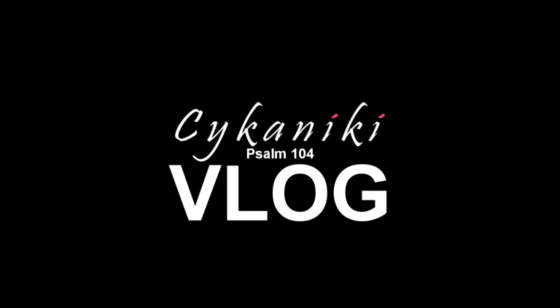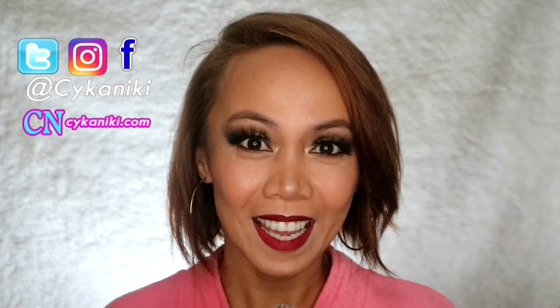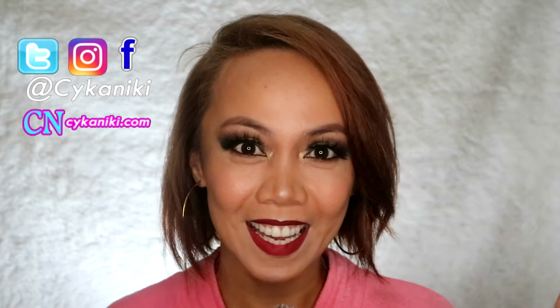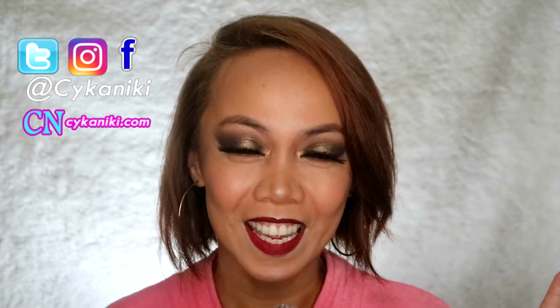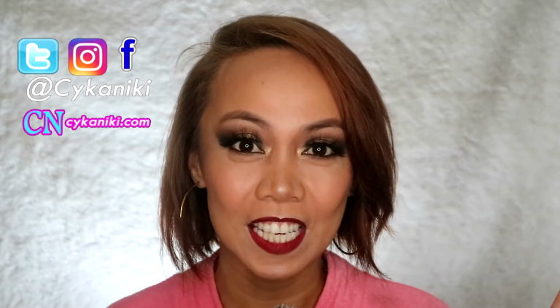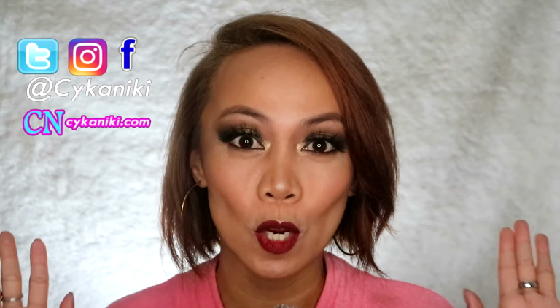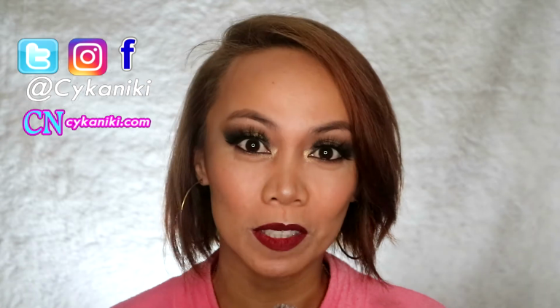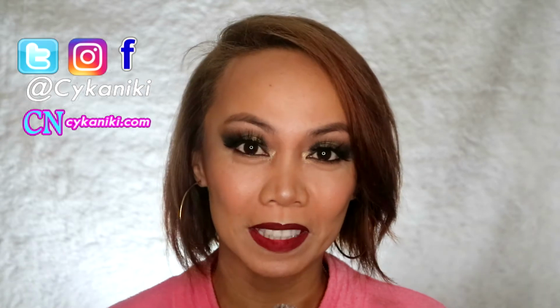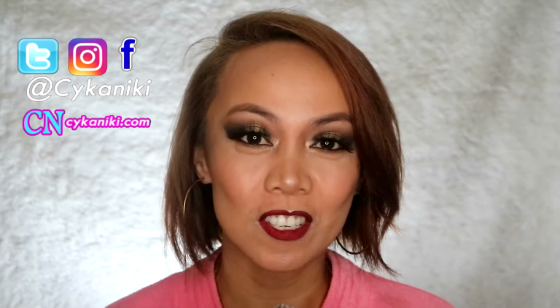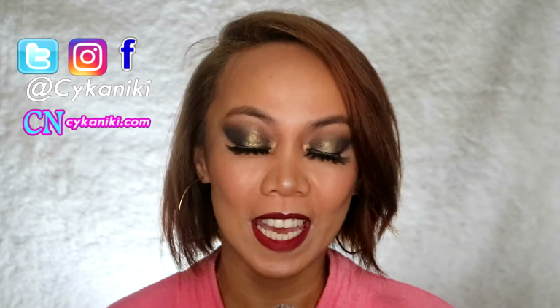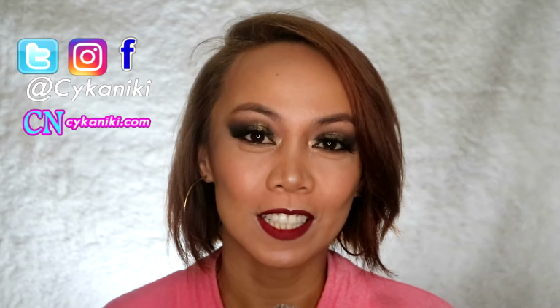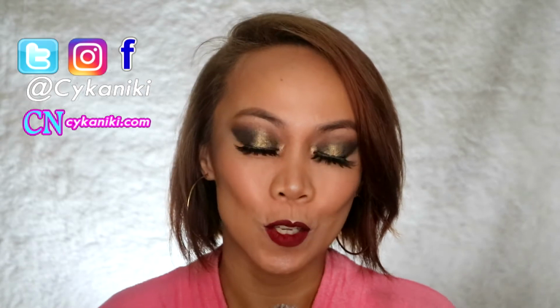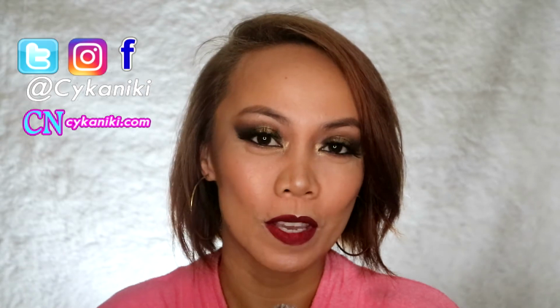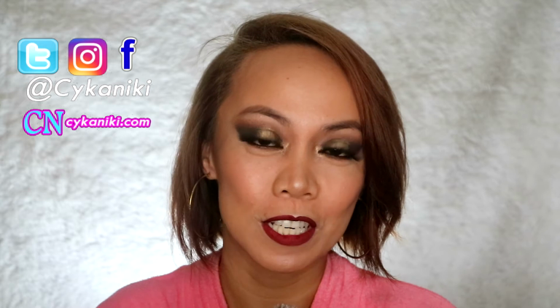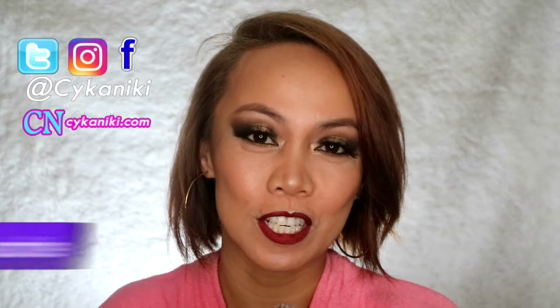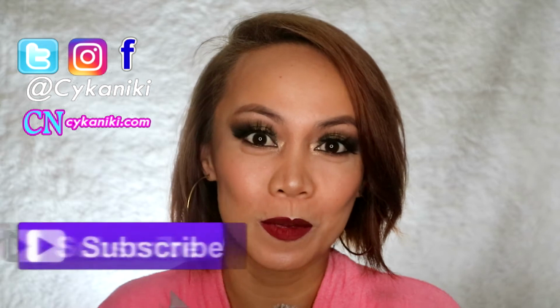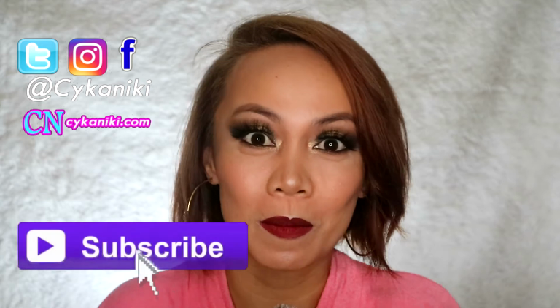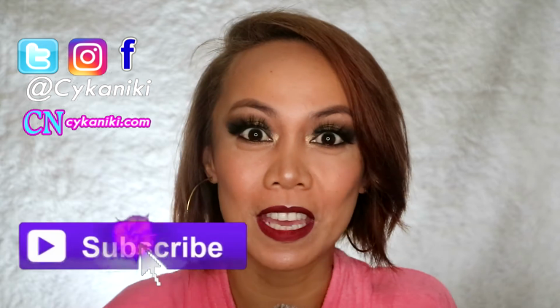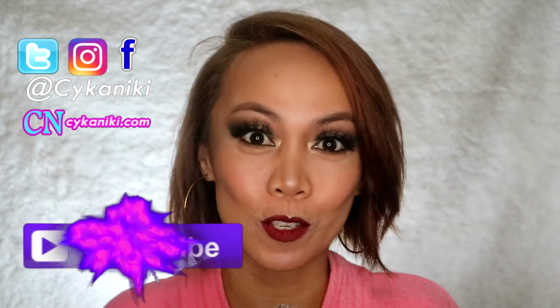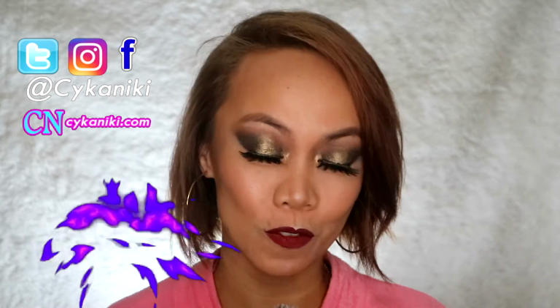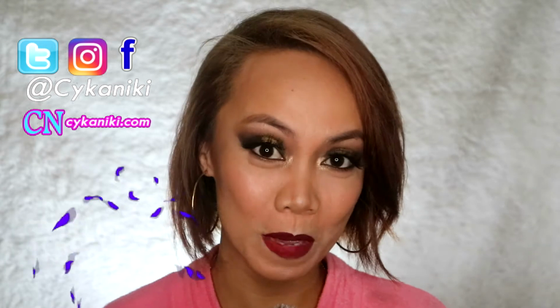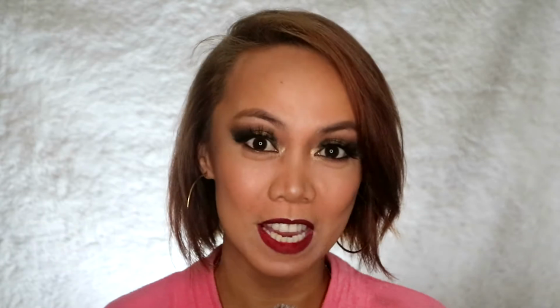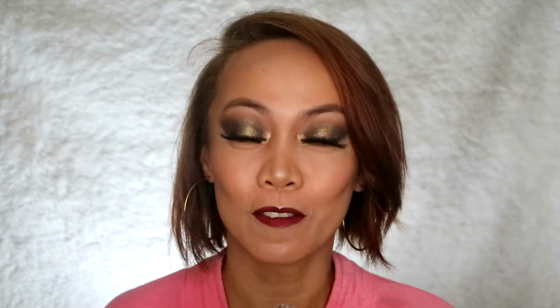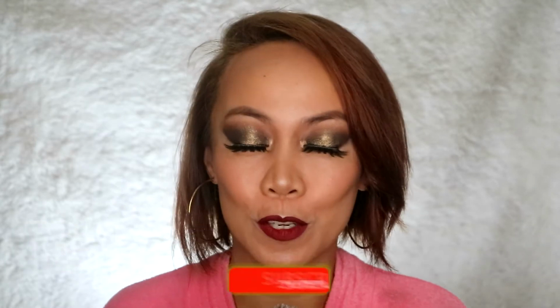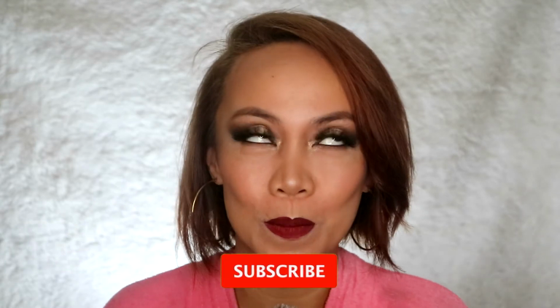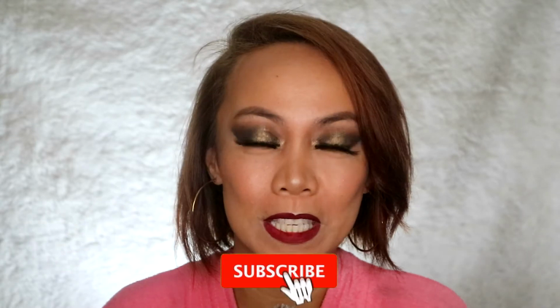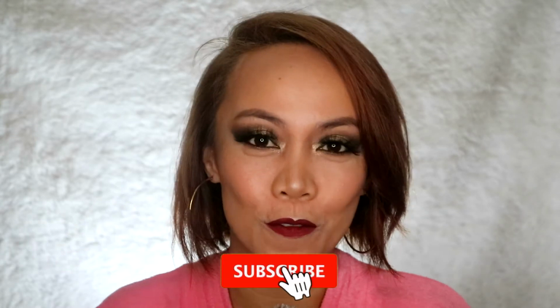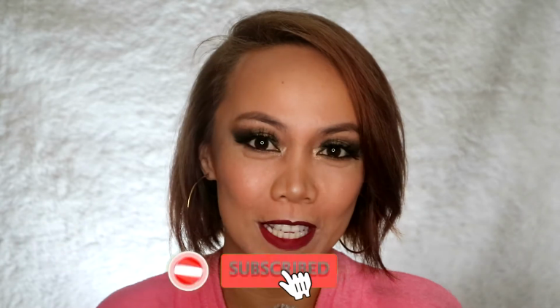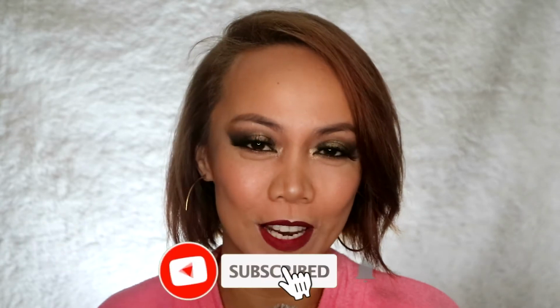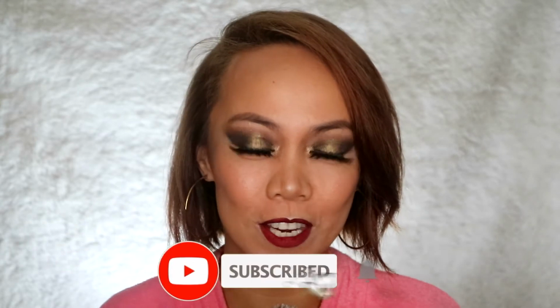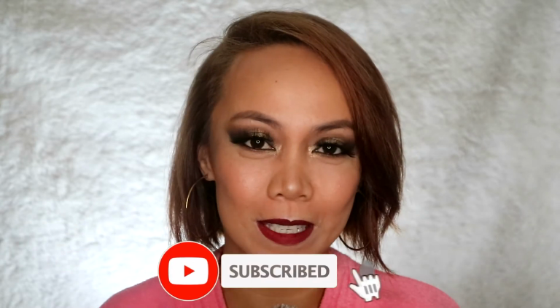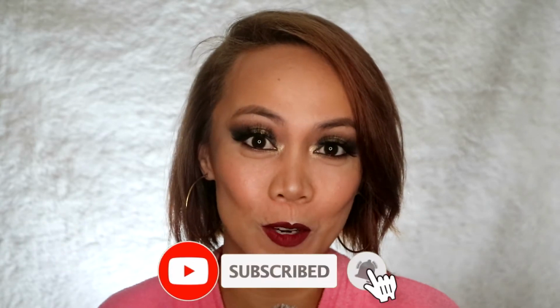Hi guys, Heiken Nikki here. Welcome back to this channel. If you're a returning subscriber, thank you so much for being here. If you're new, please don't forget to like, share, and subscribe.